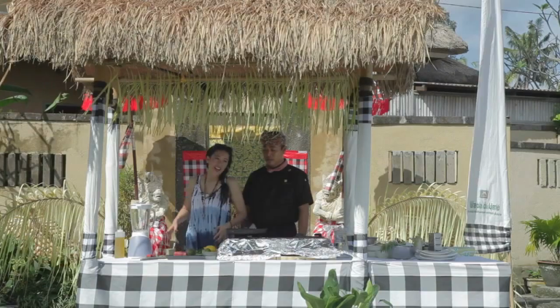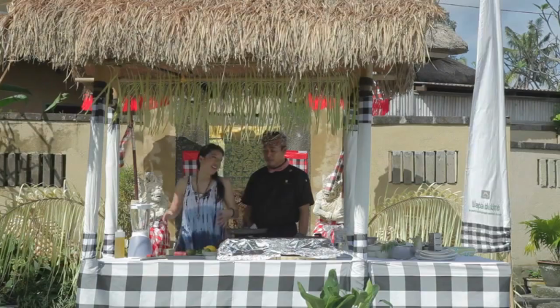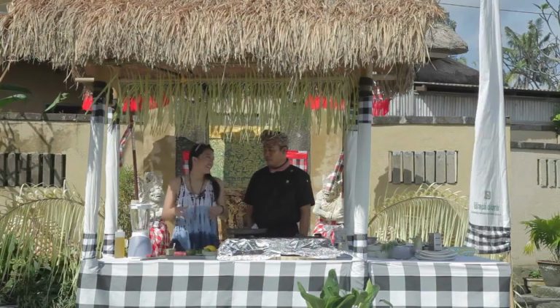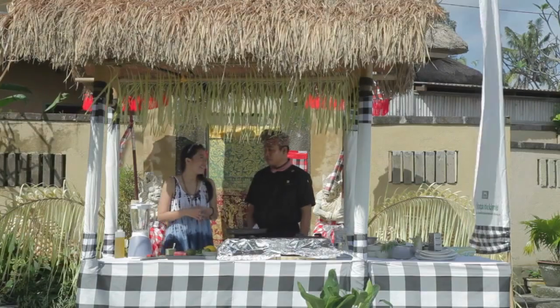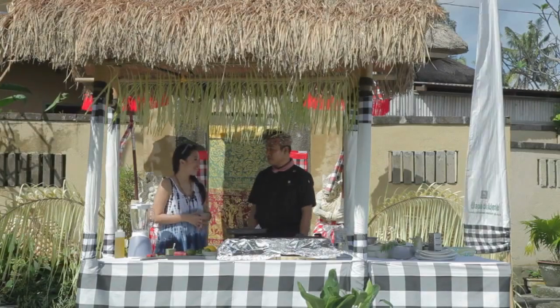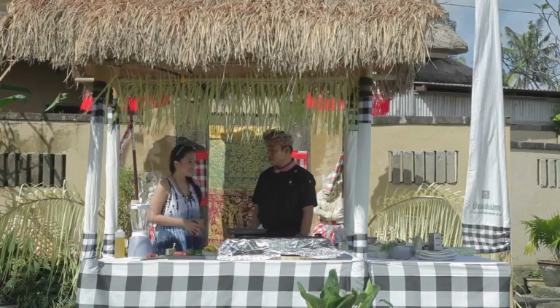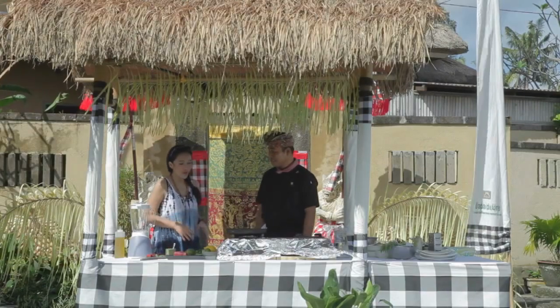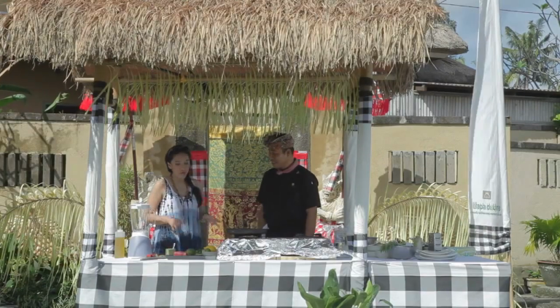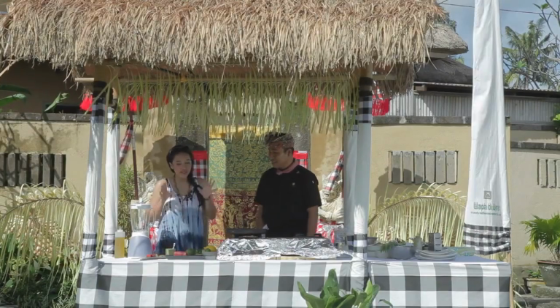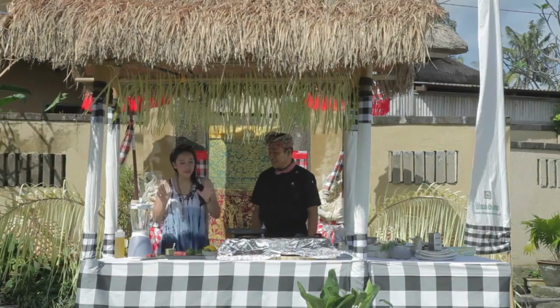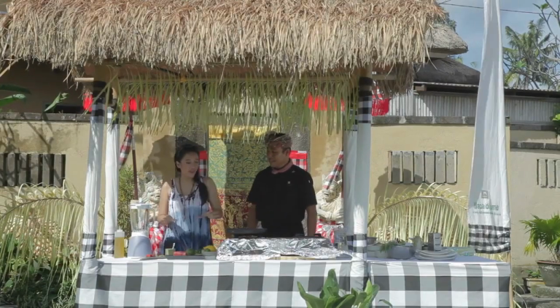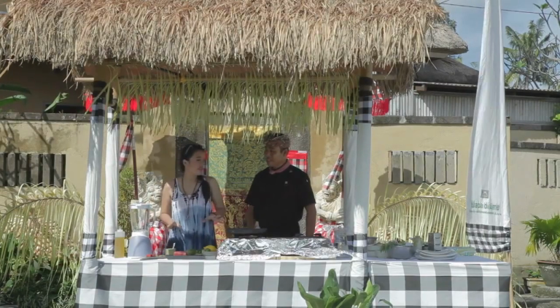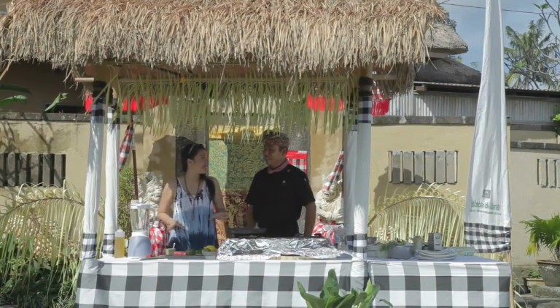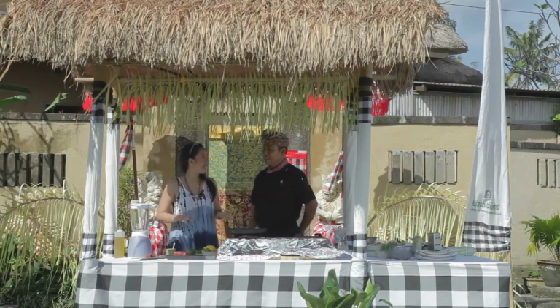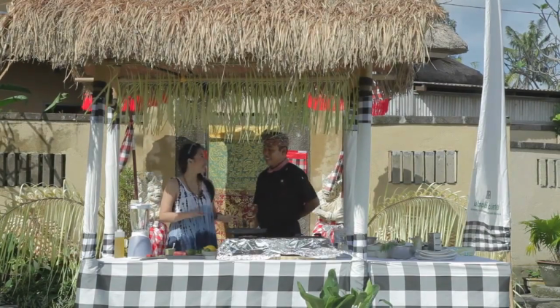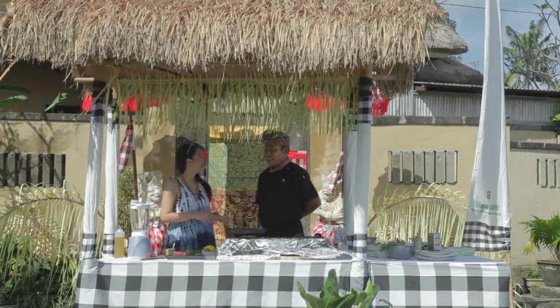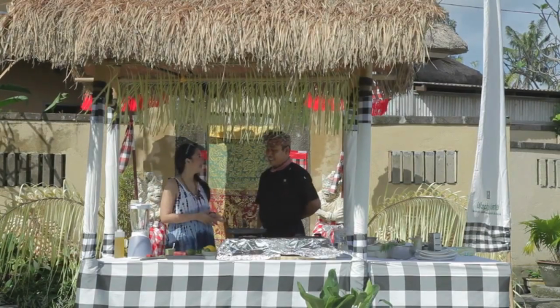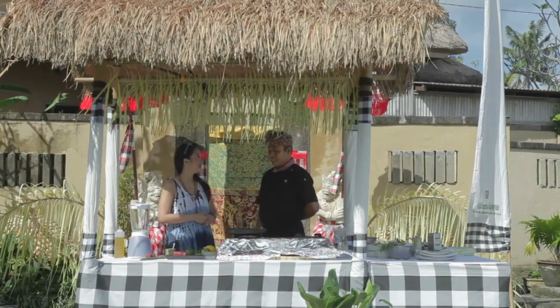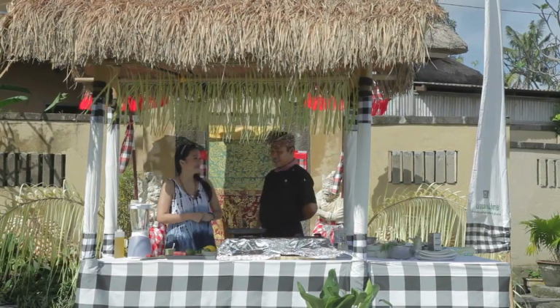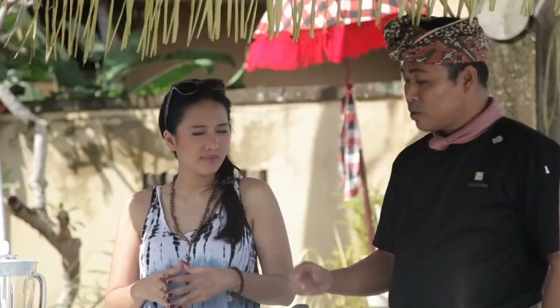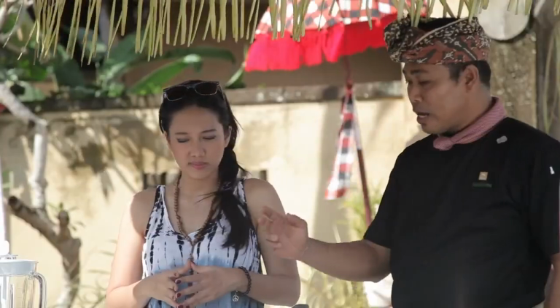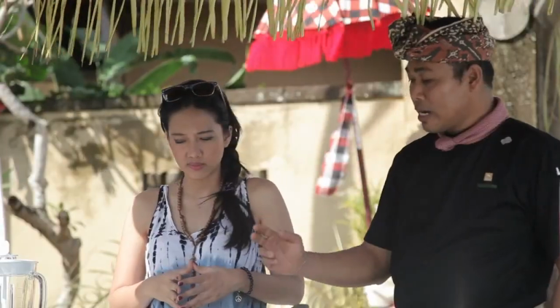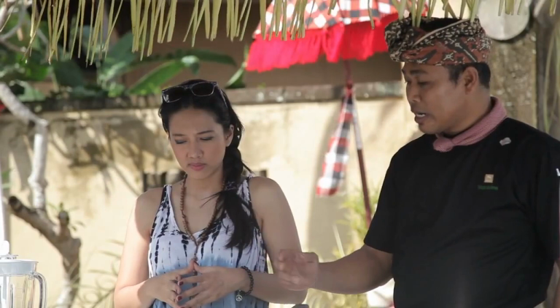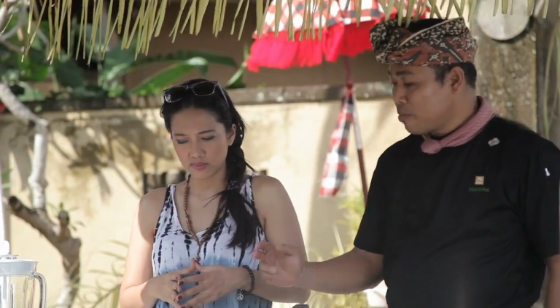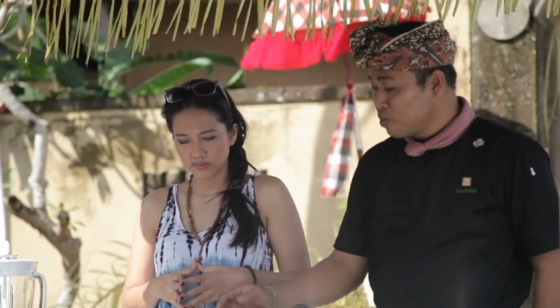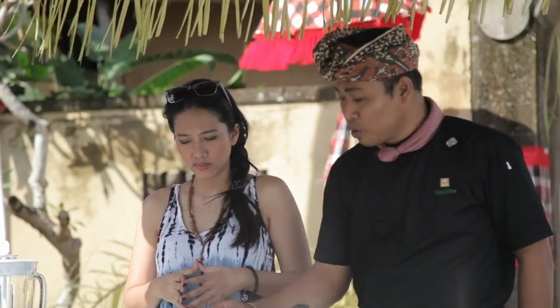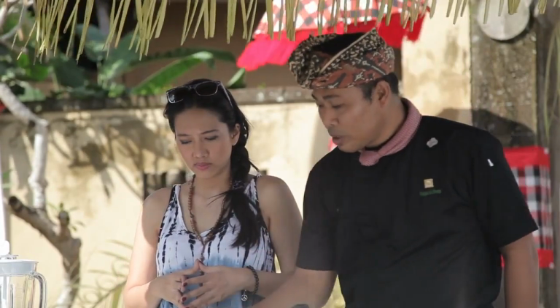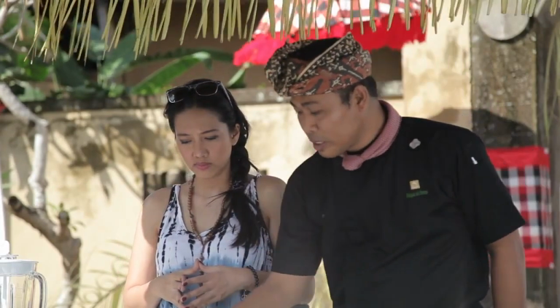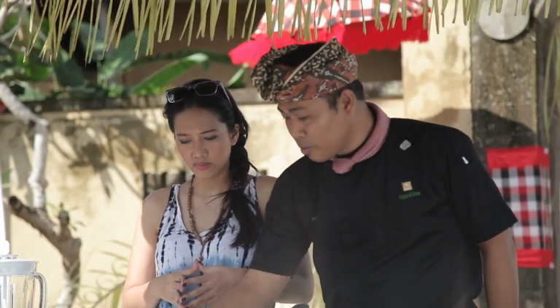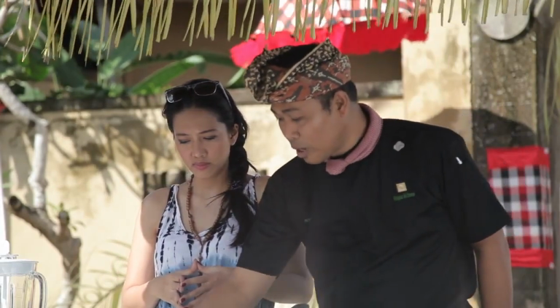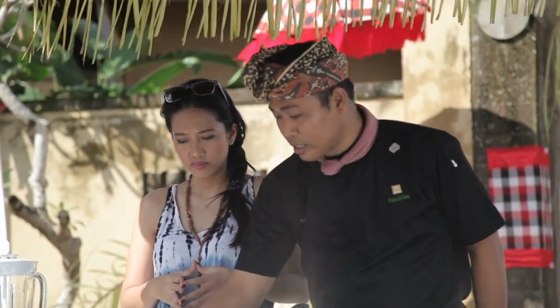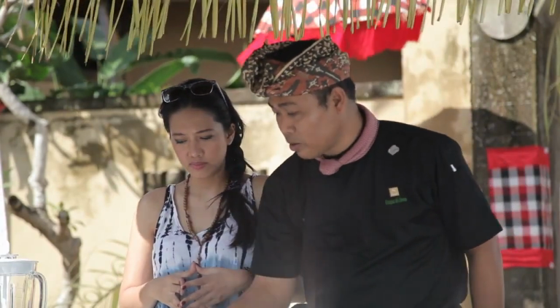Okay, Chef. So, what's the menu for today? Tuna dengan bumbu sirmula sauce.